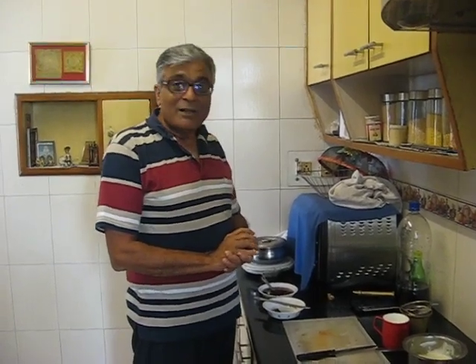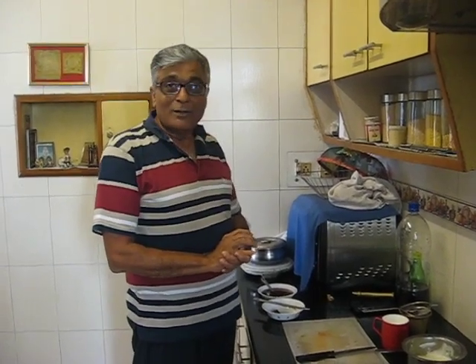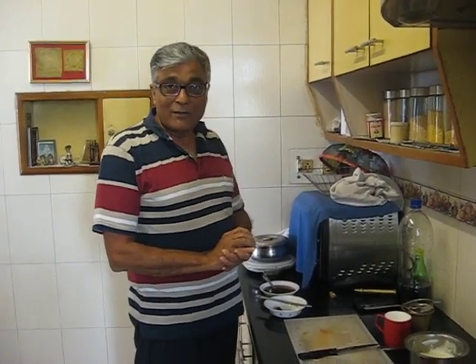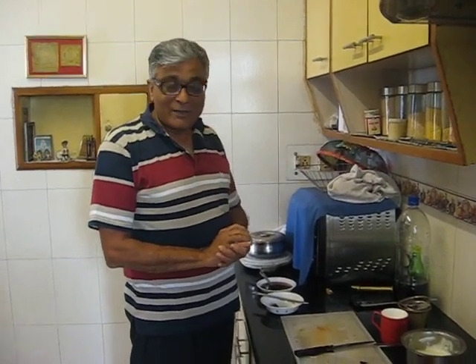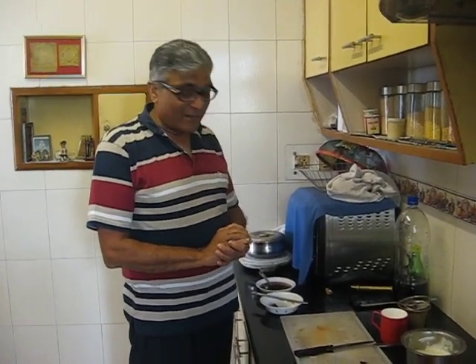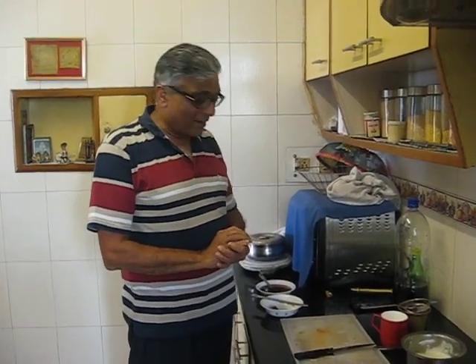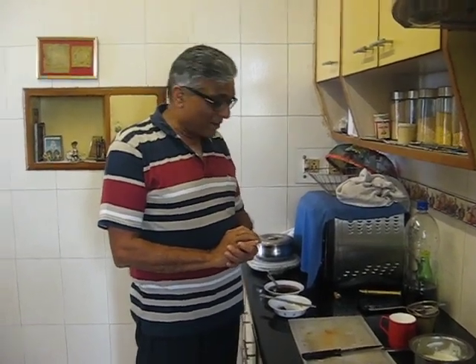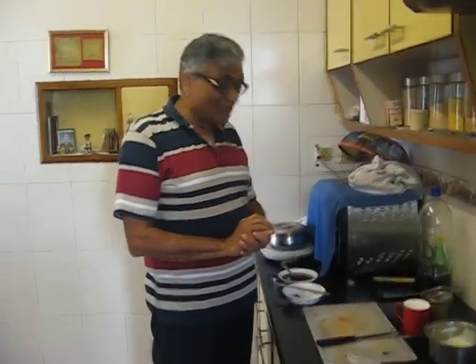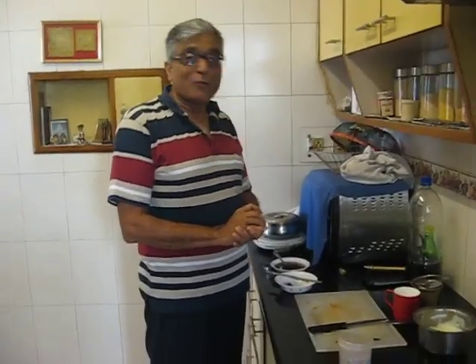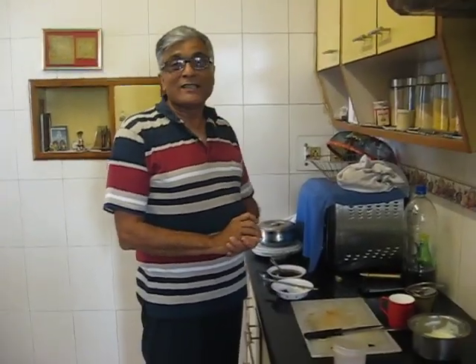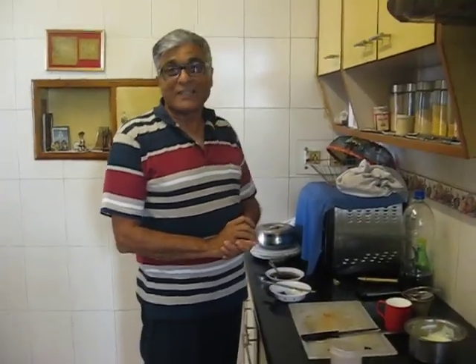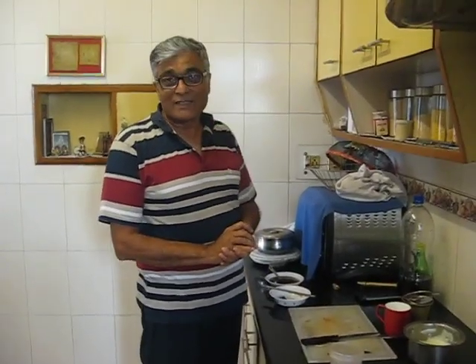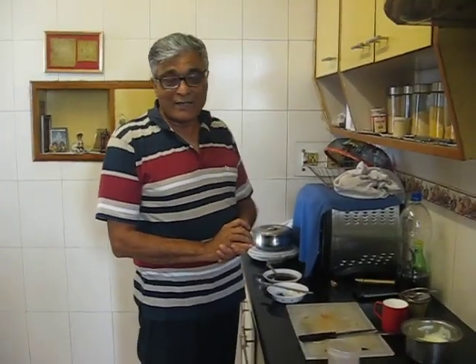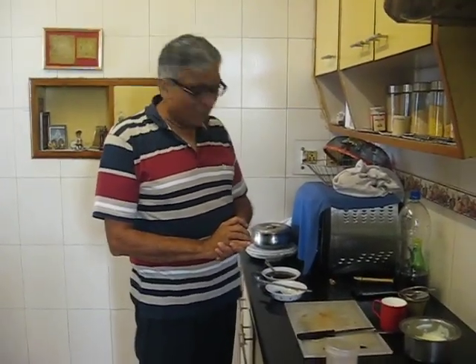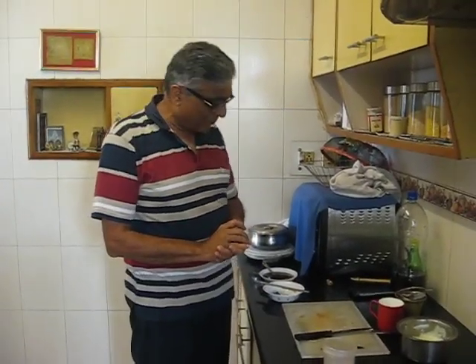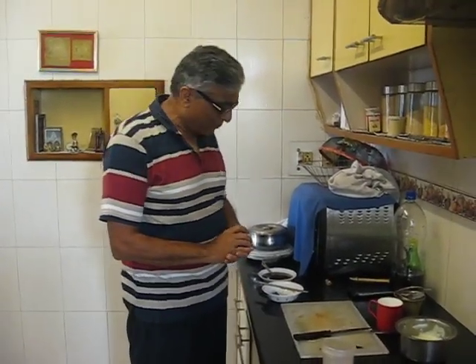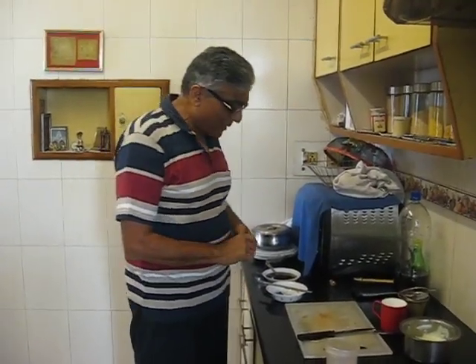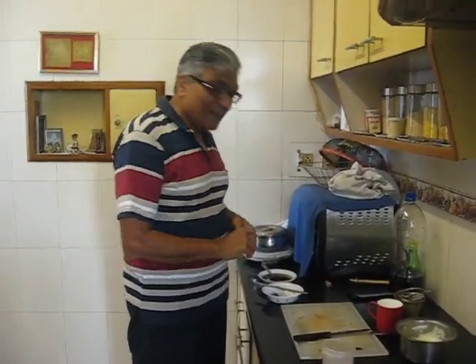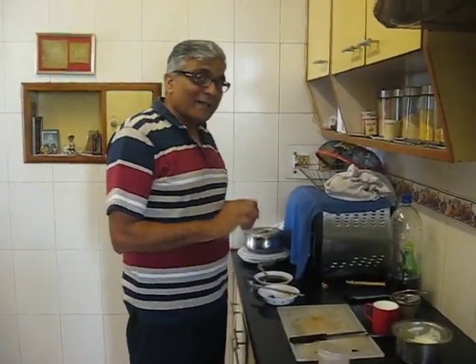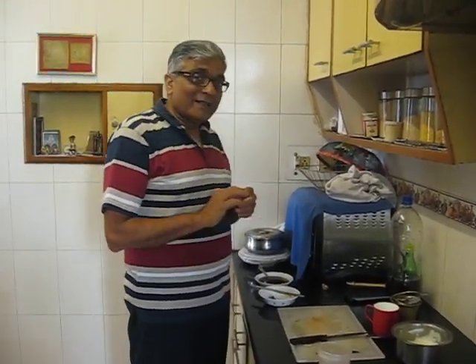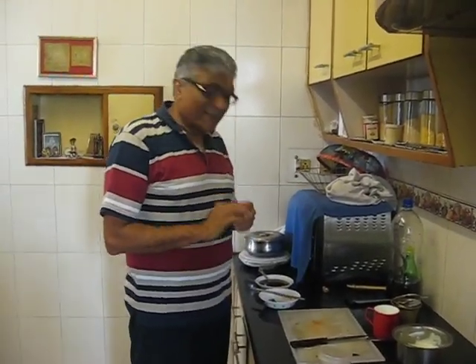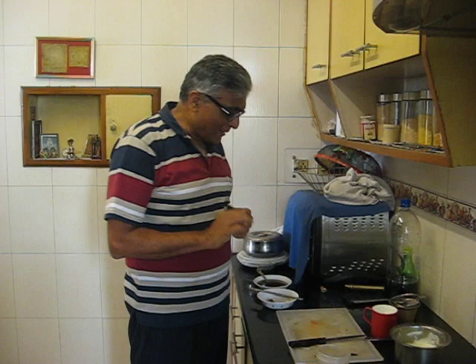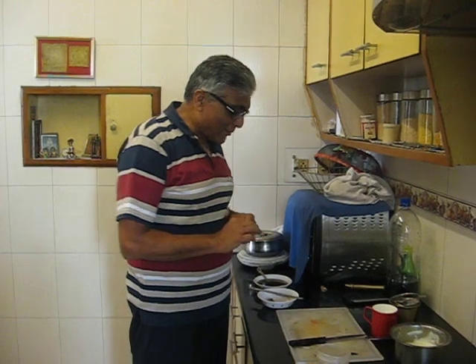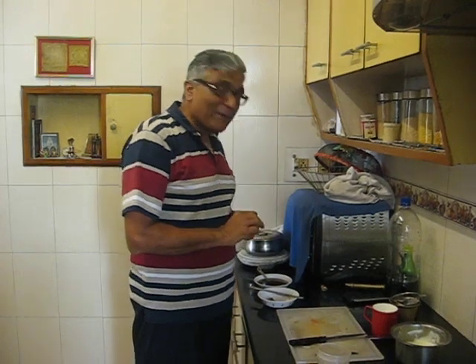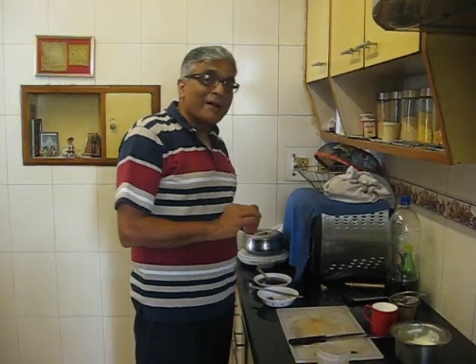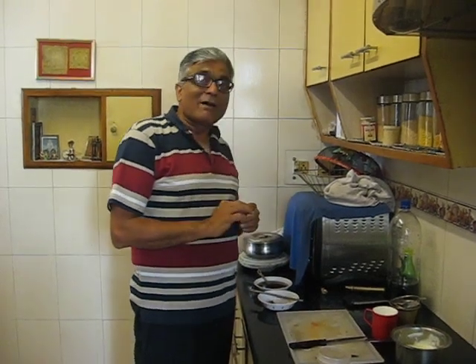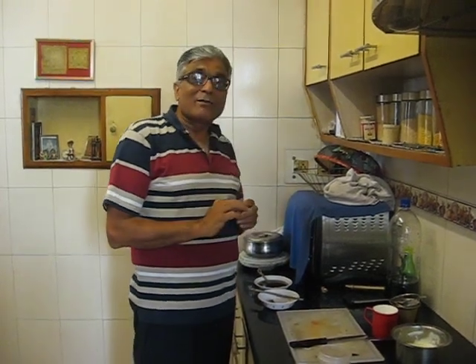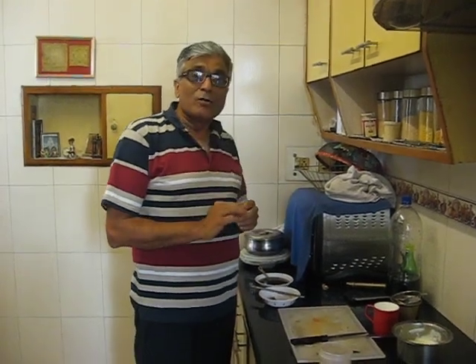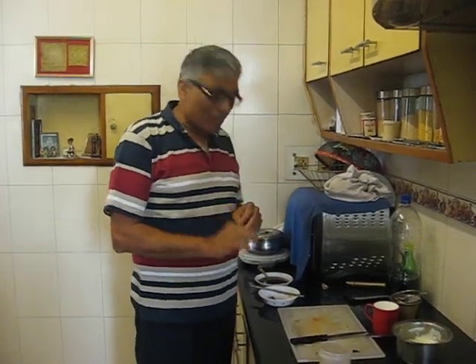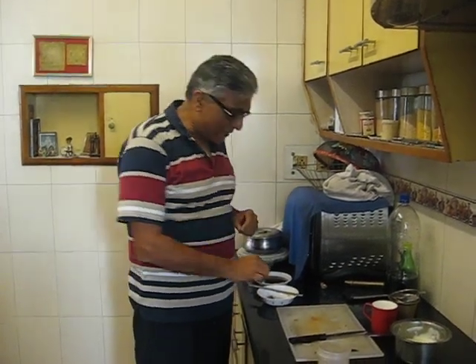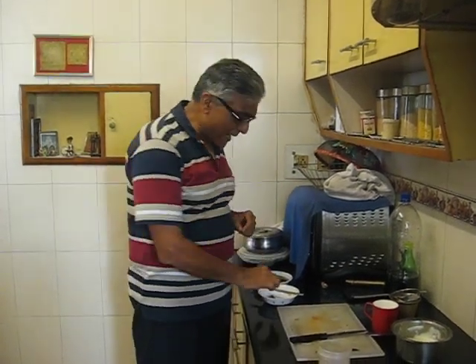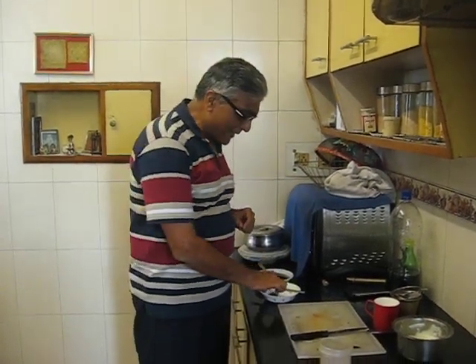No refrigerators, no fancy things available. This is a drink made out of gur — jaggery.